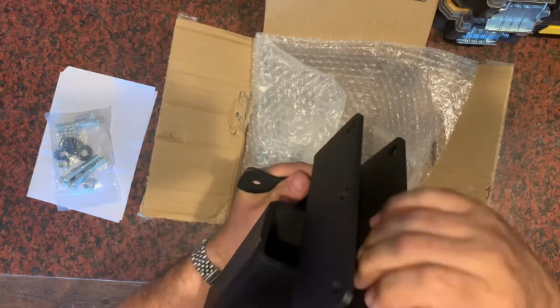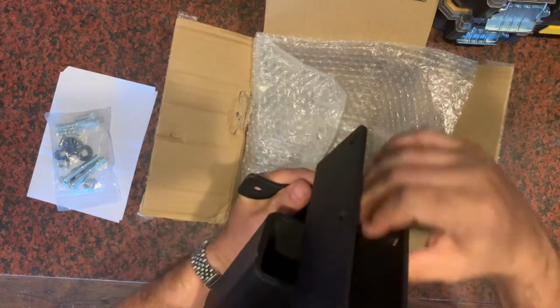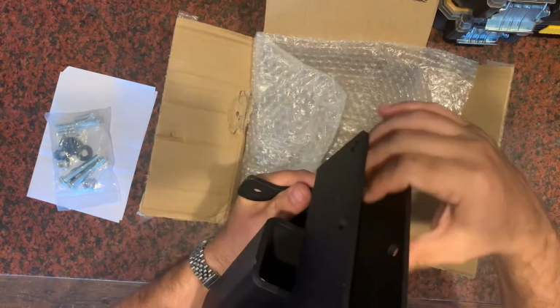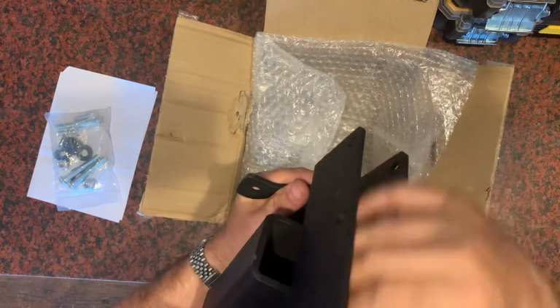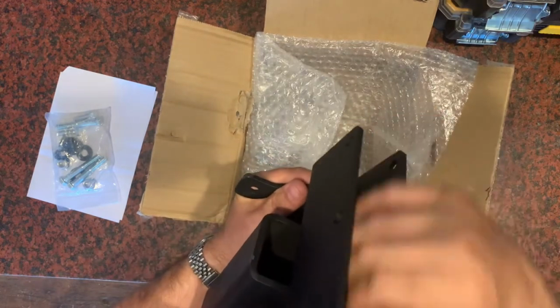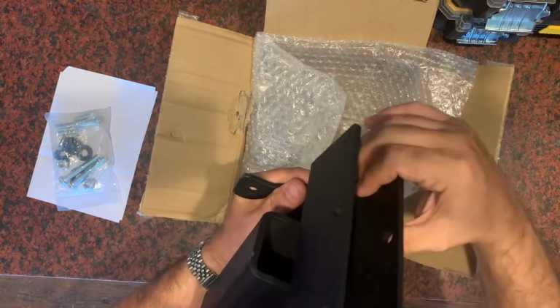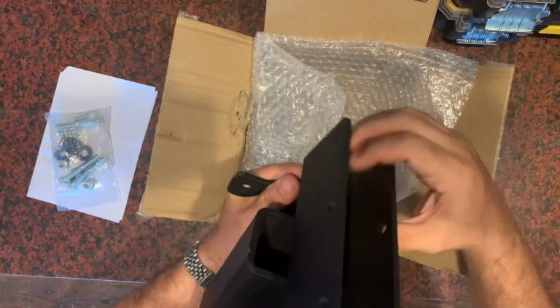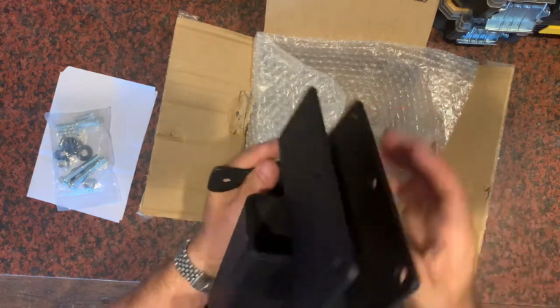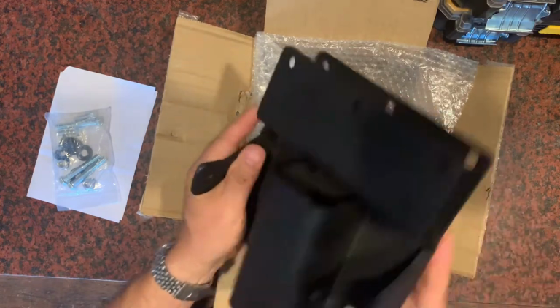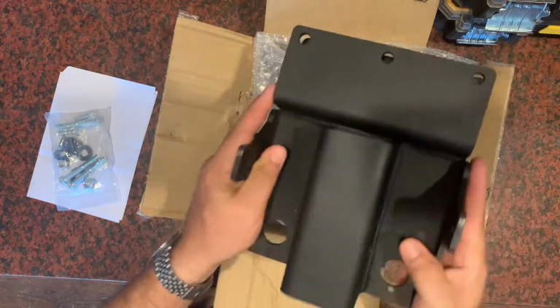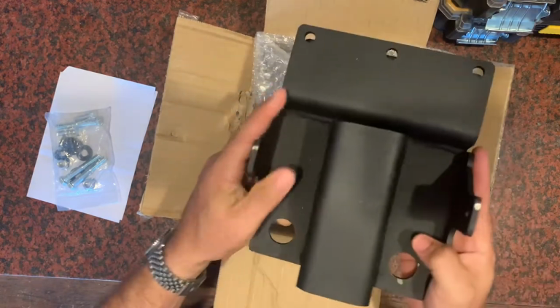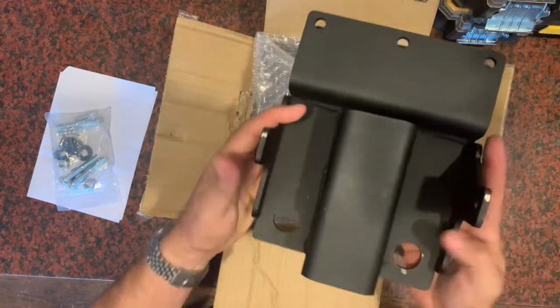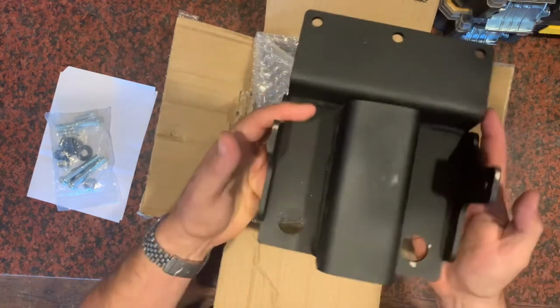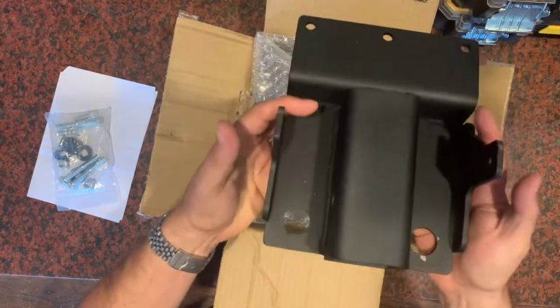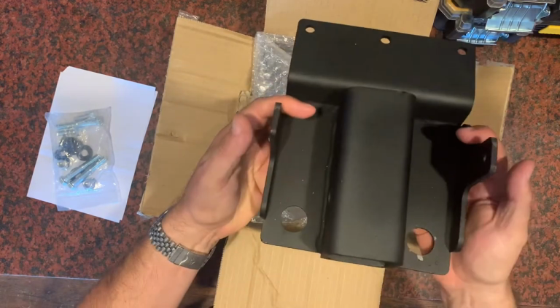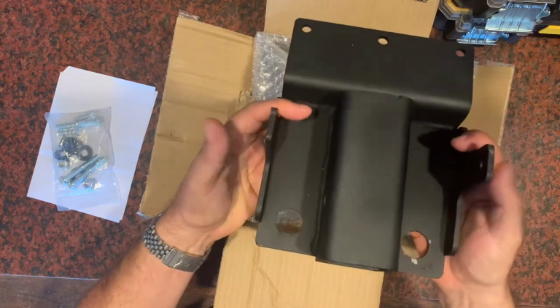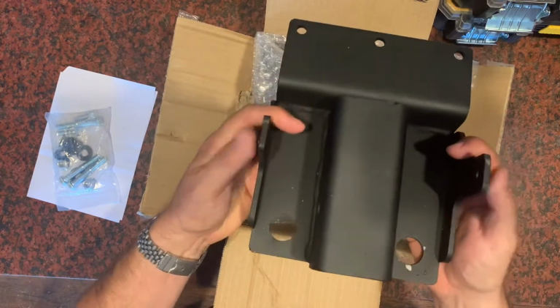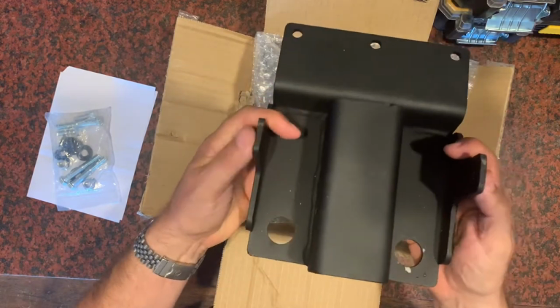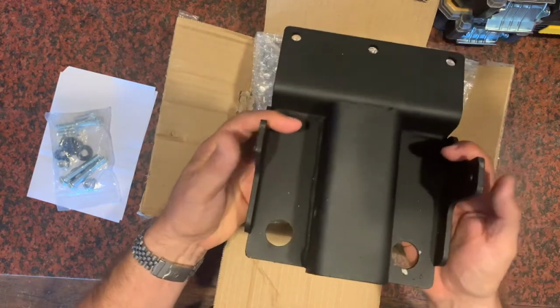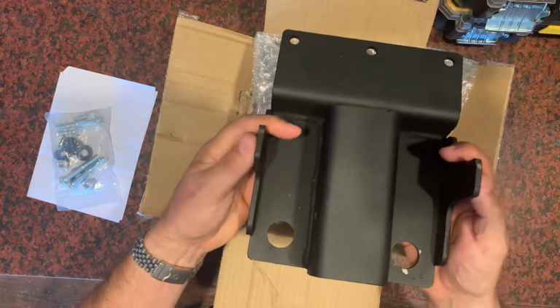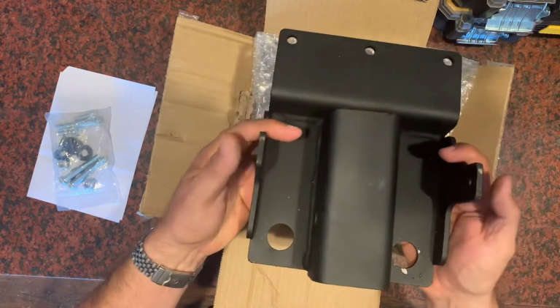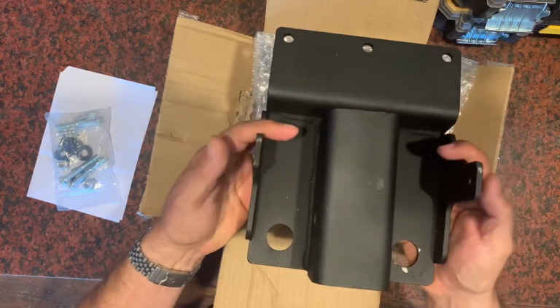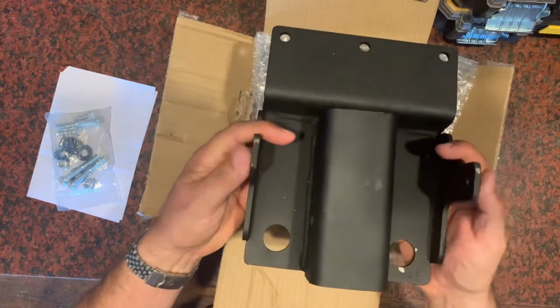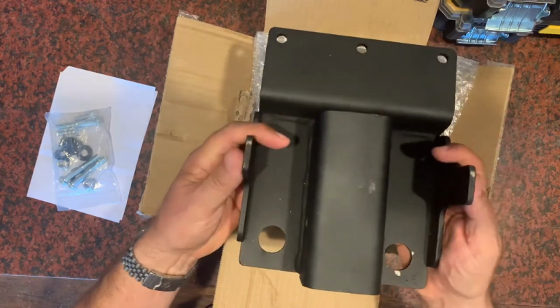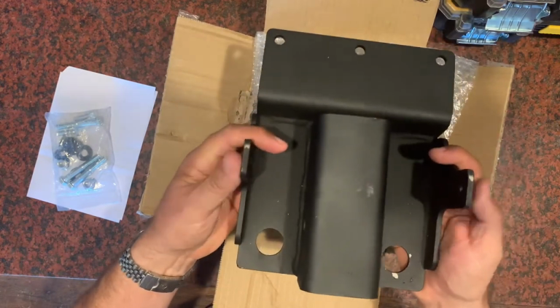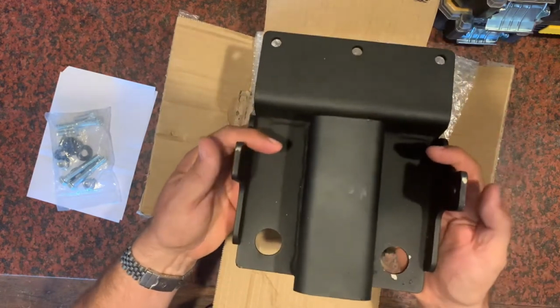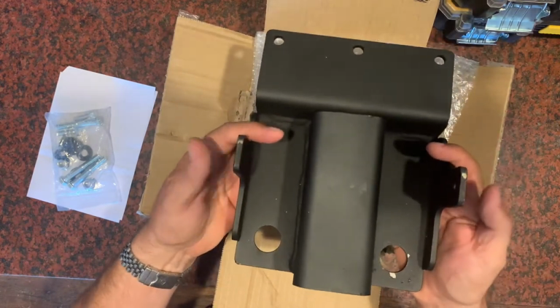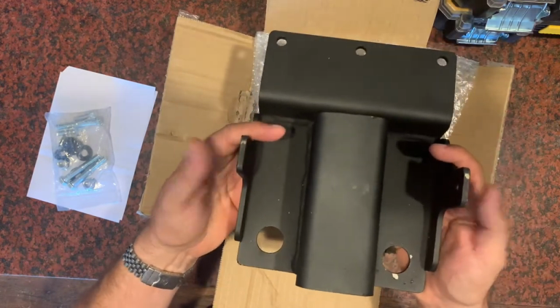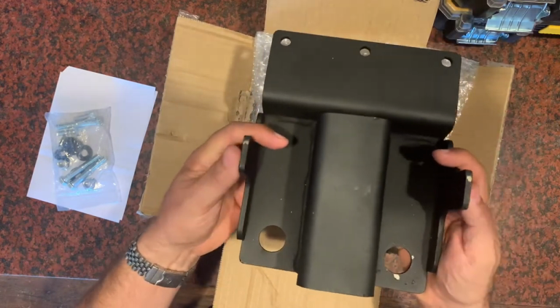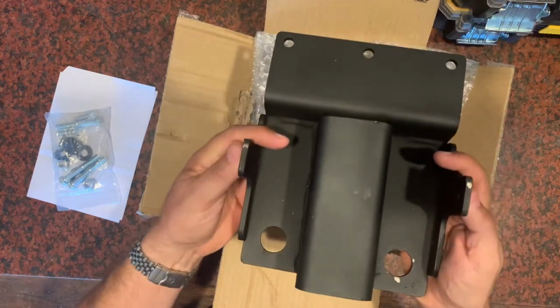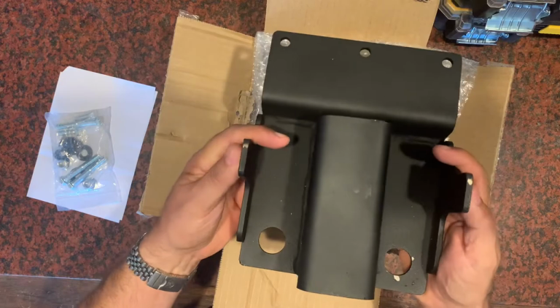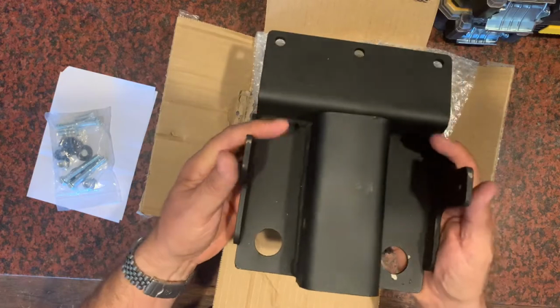This will go over the frame and this will attach to where the exhaust attaches today.